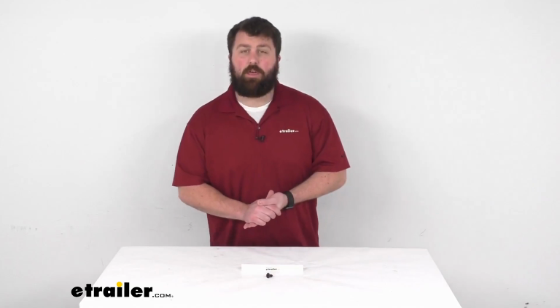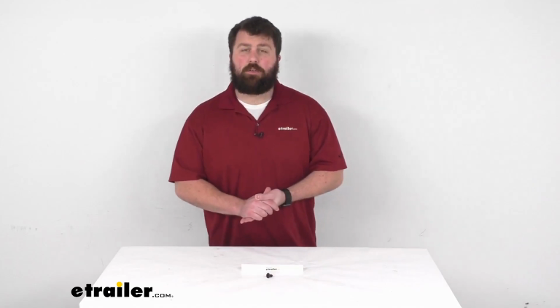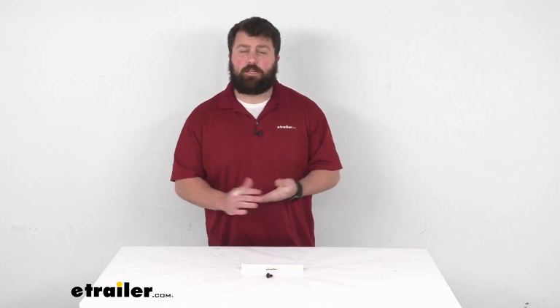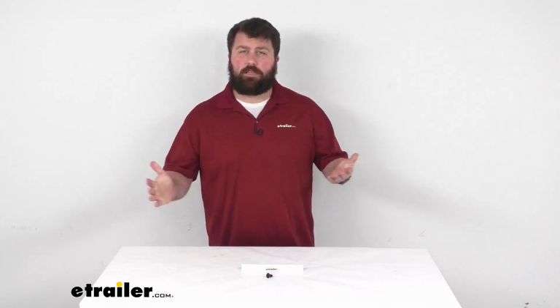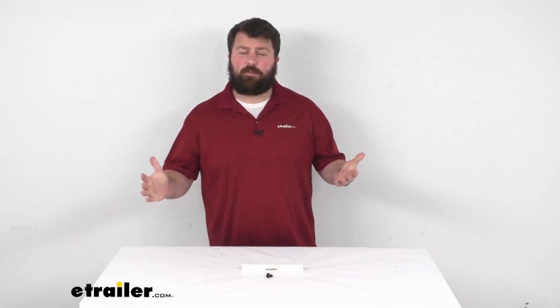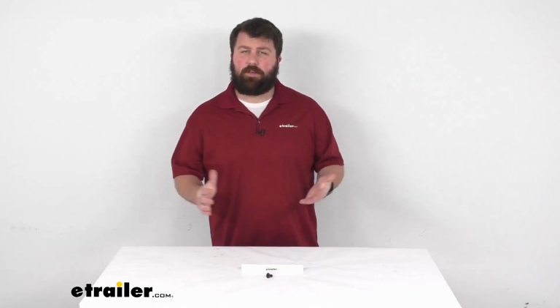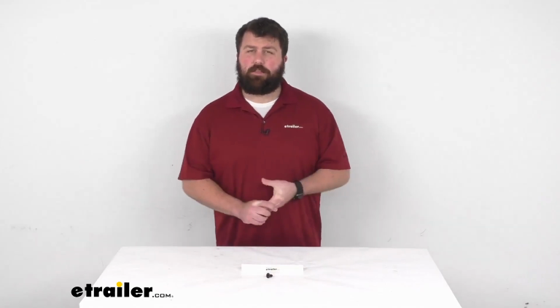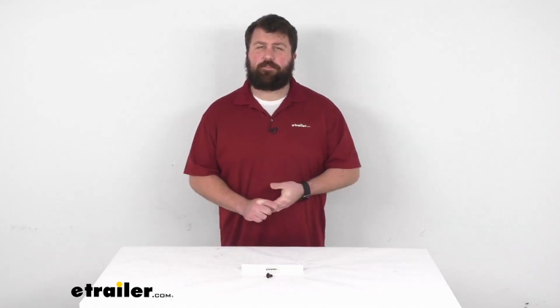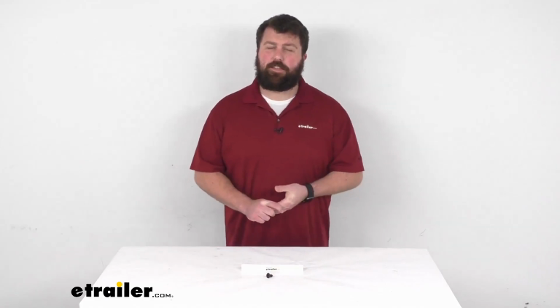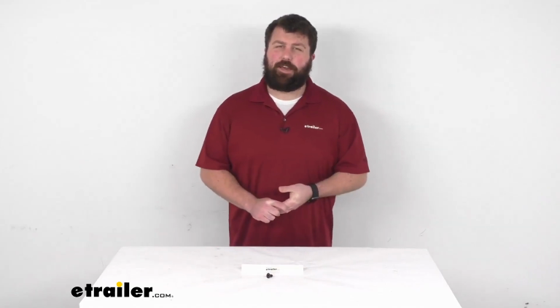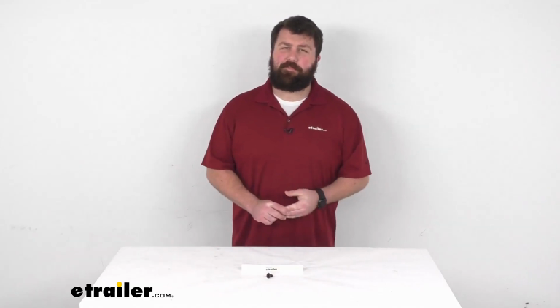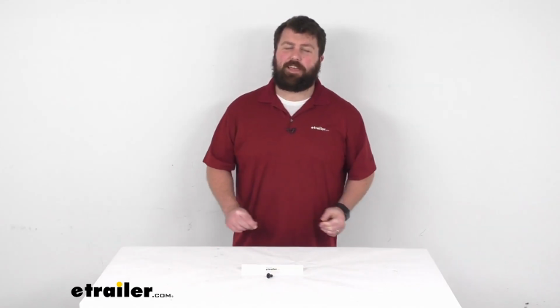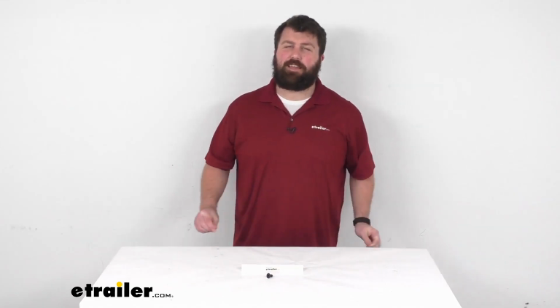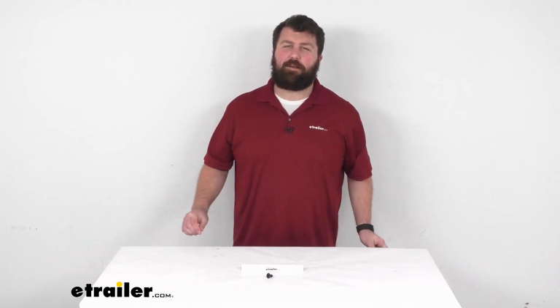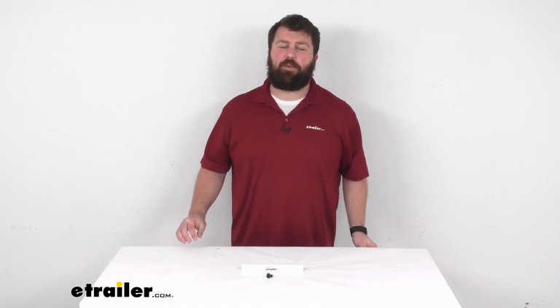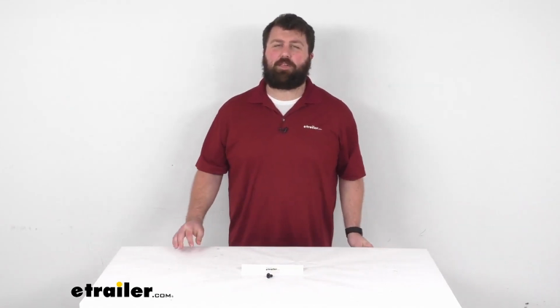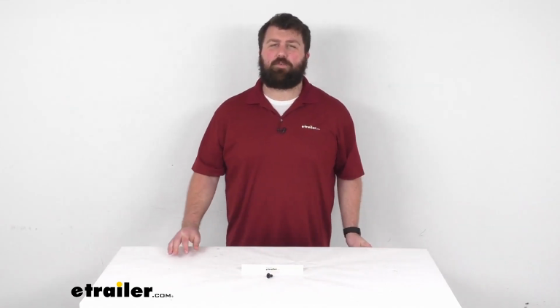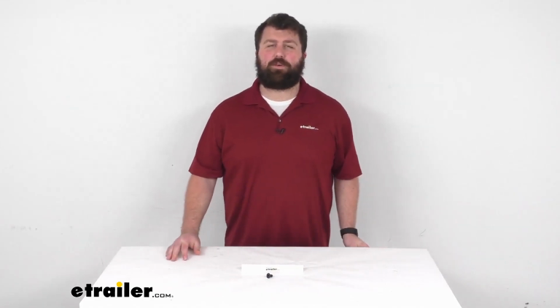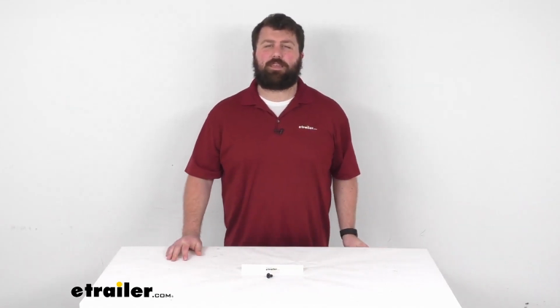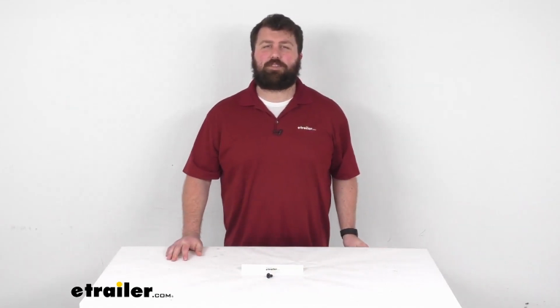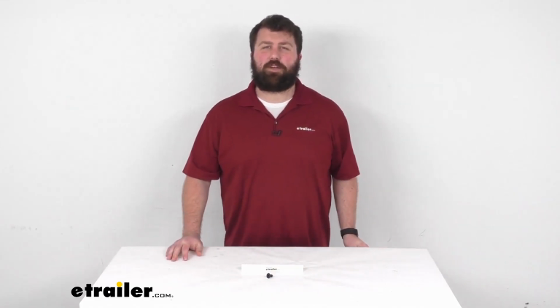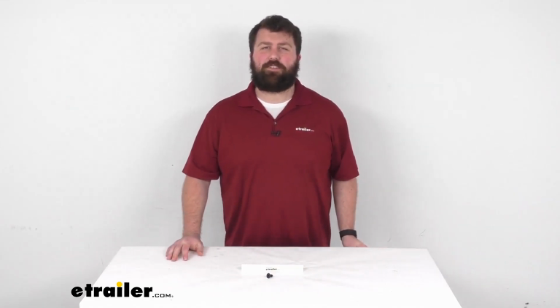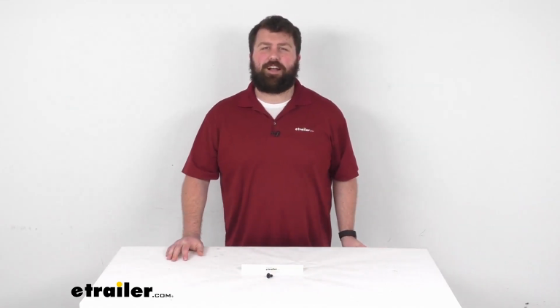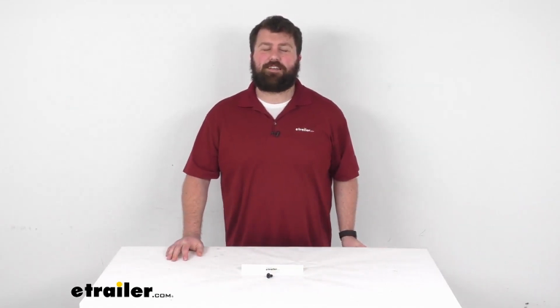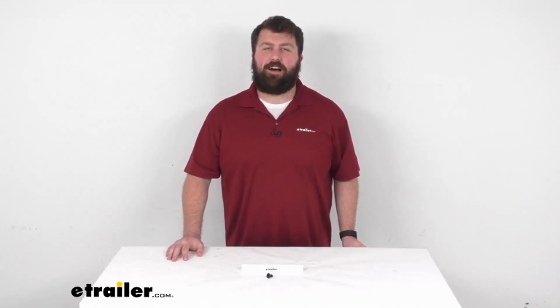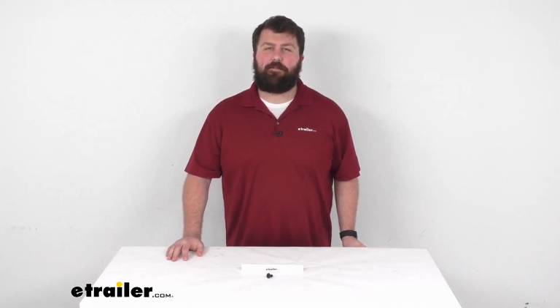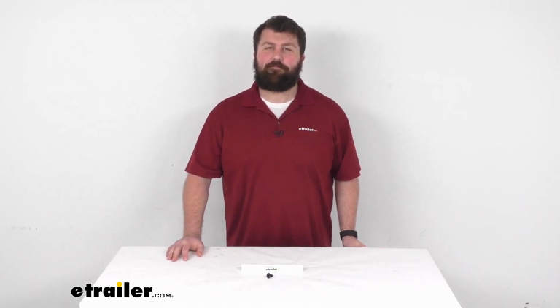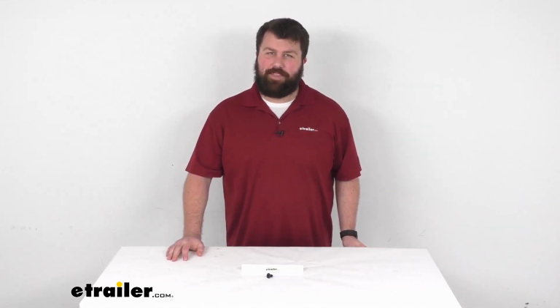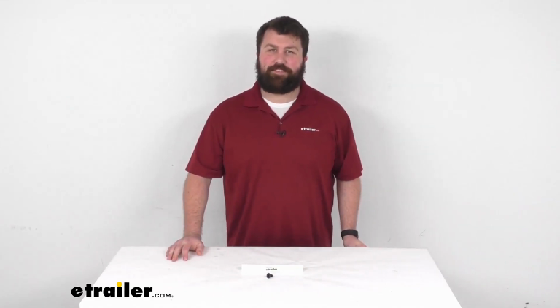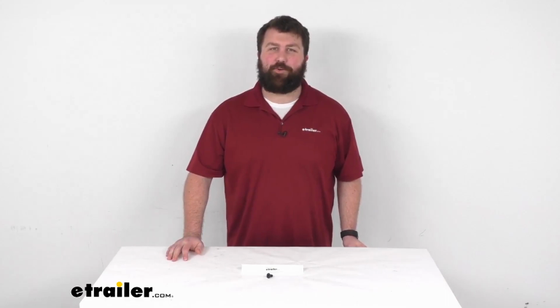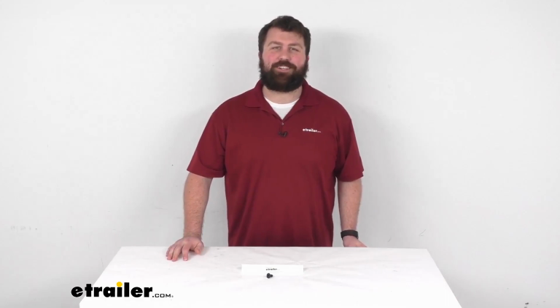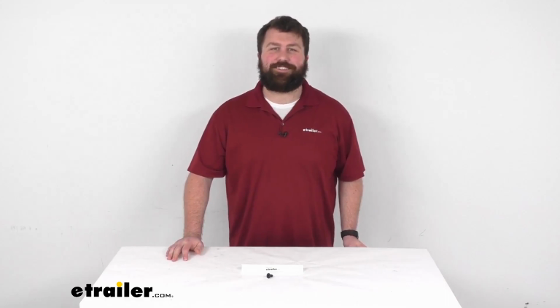So that's going to complete our look for today. Again, I'm Michael with eTrailer.com. Thanks for watching.